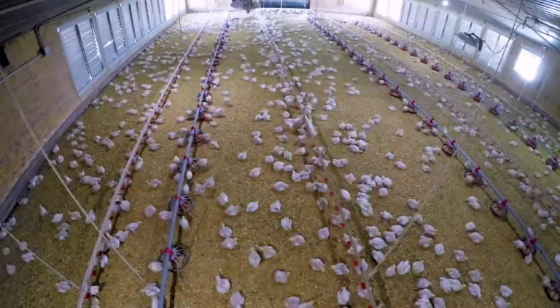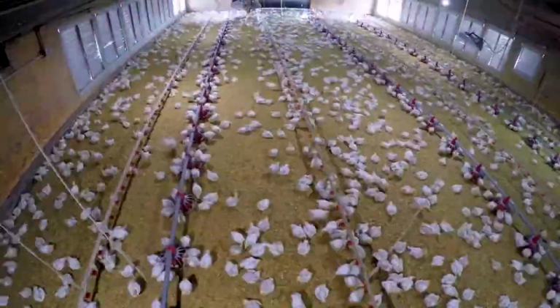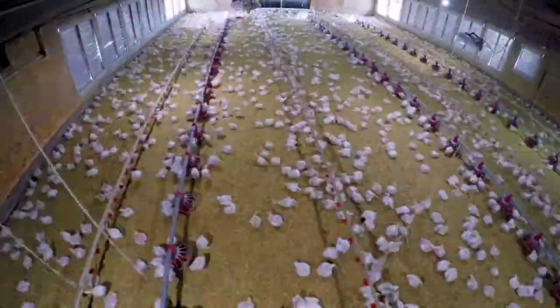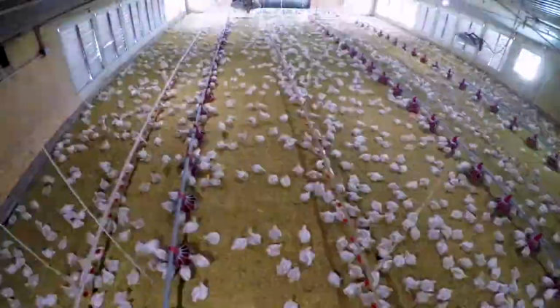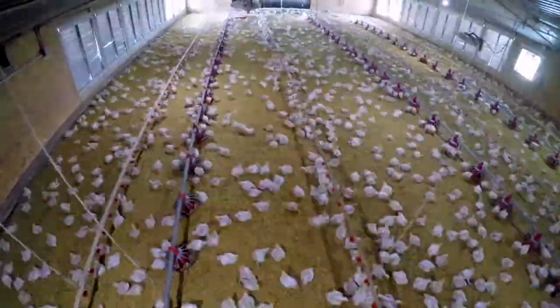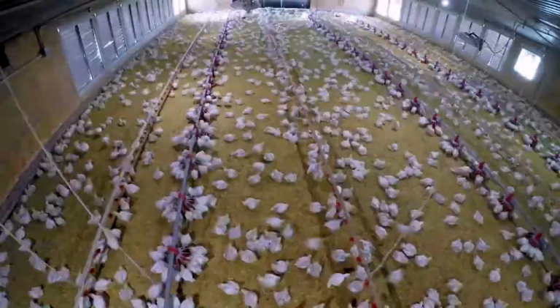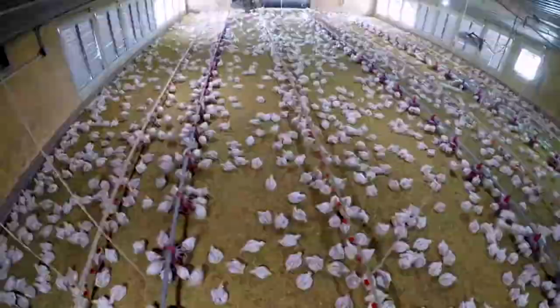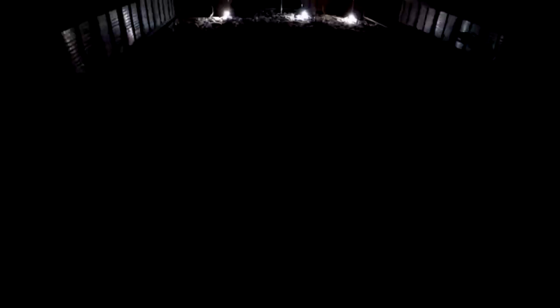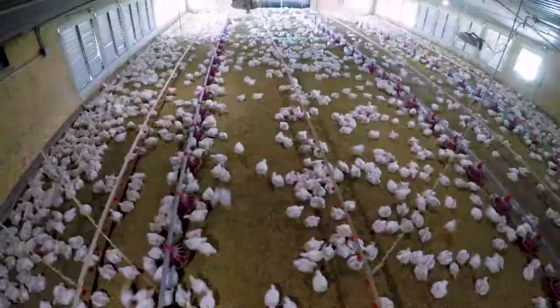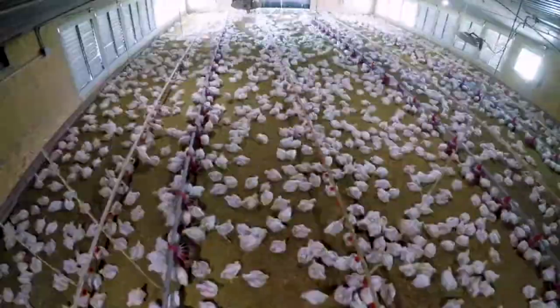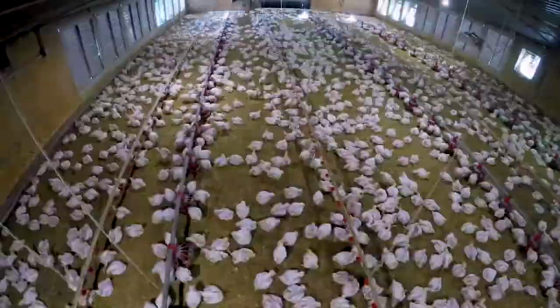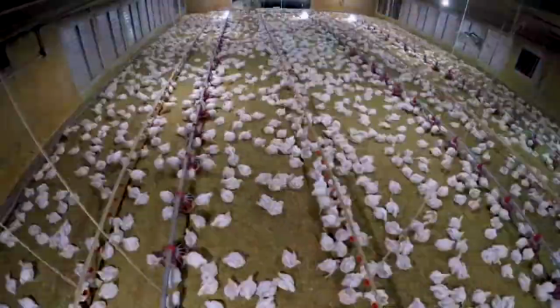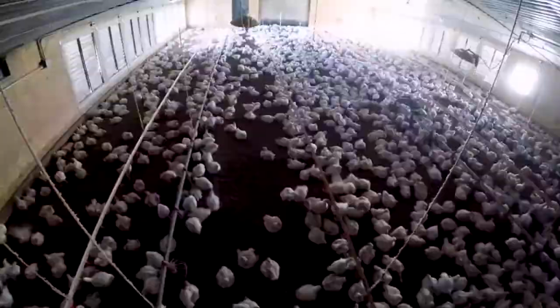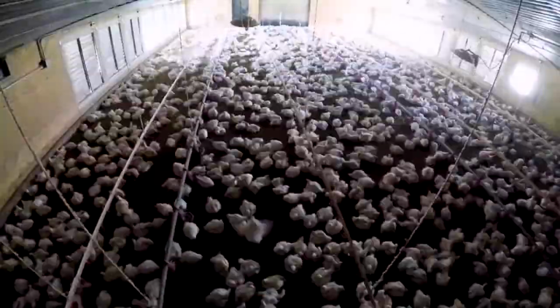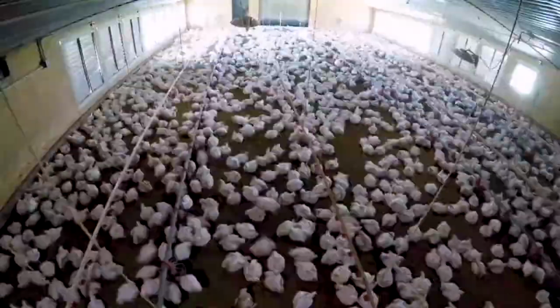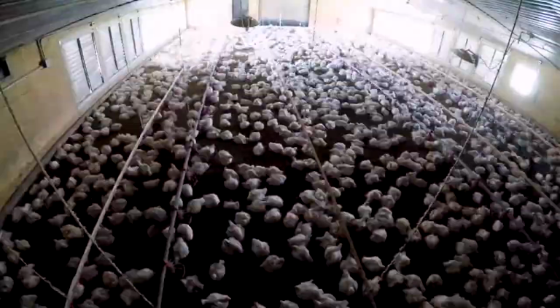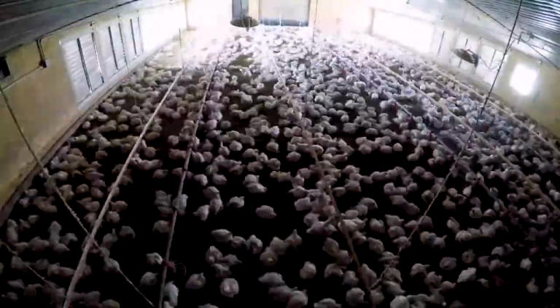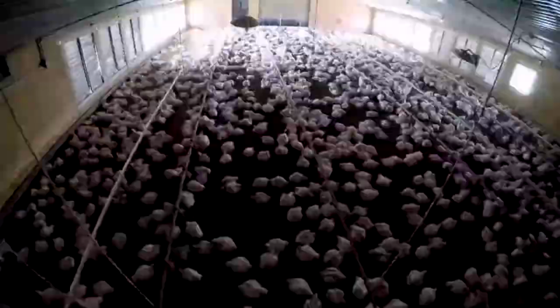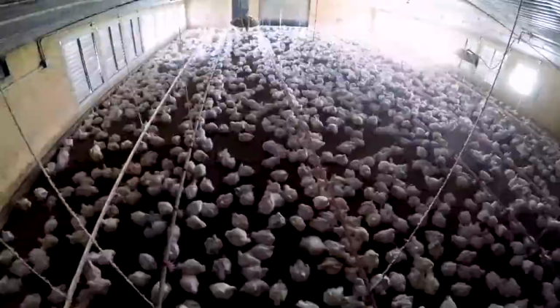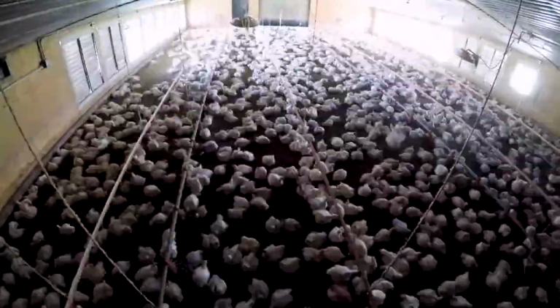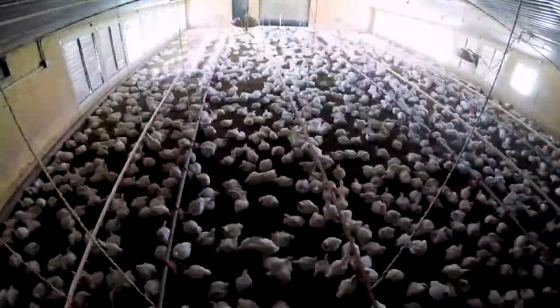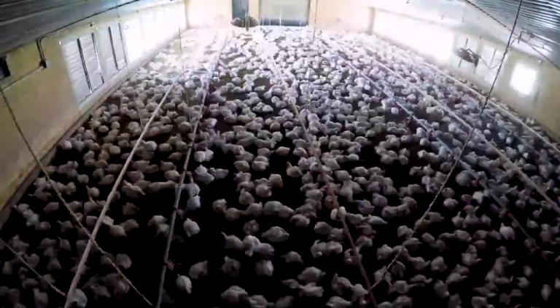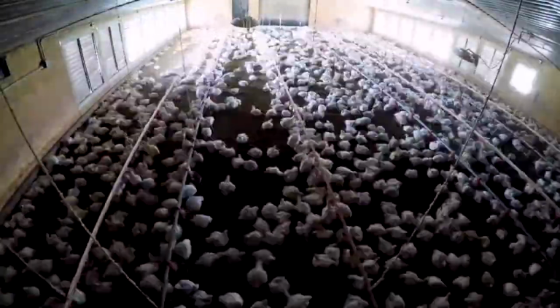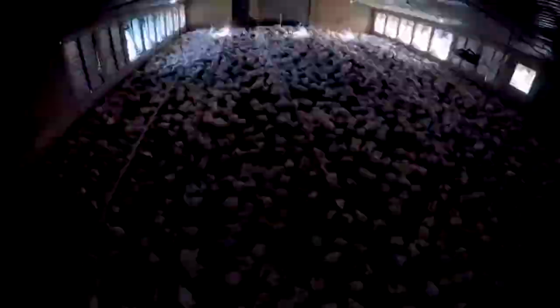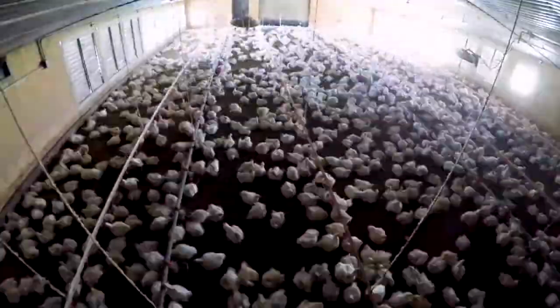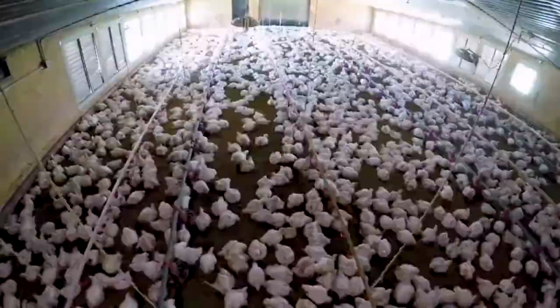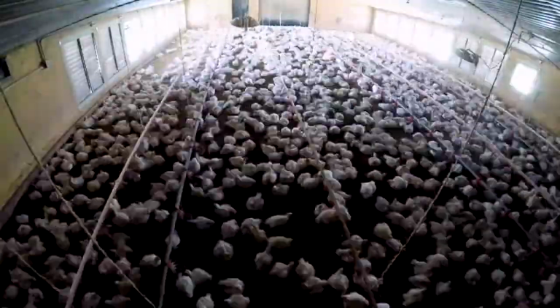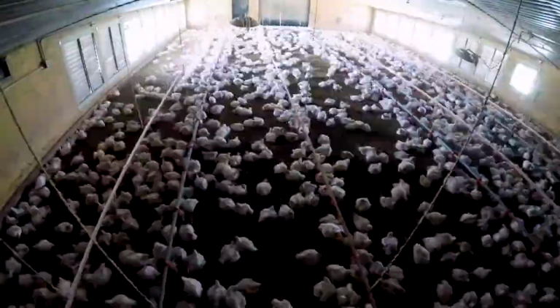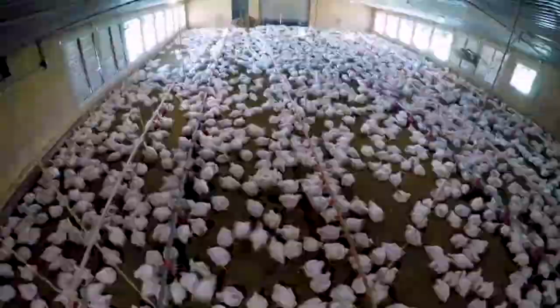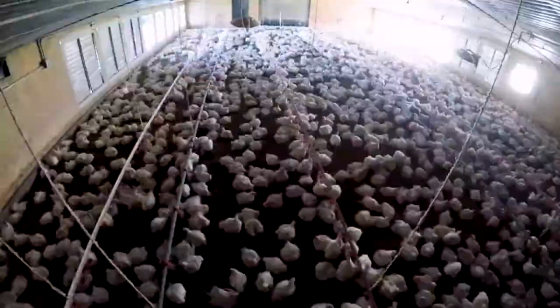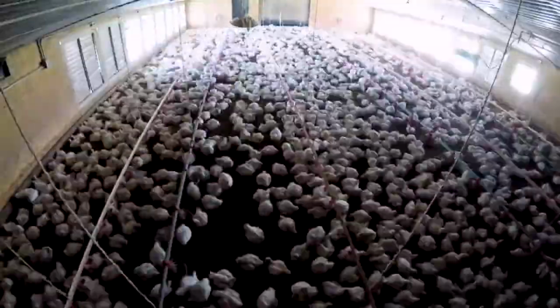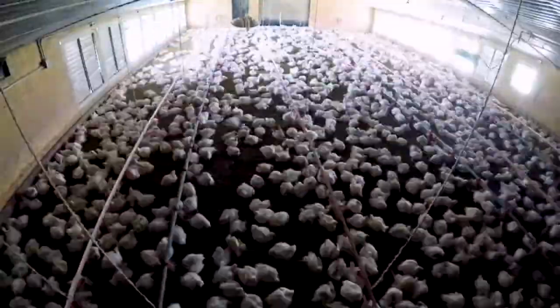Each bird in a chicken house has access to fresh water and food, and has the ability to move and rest freely.